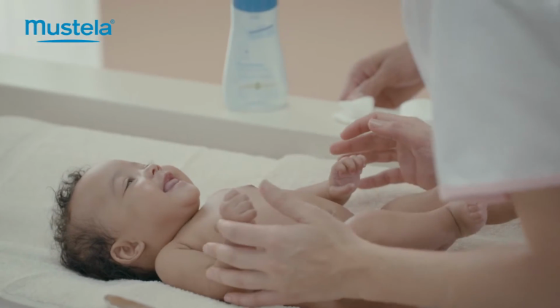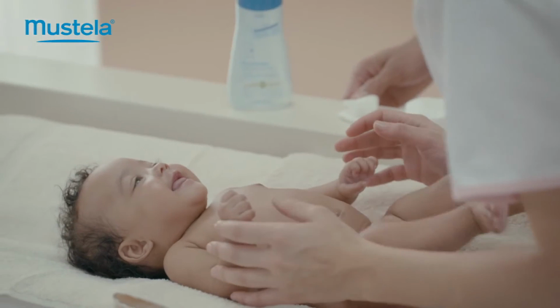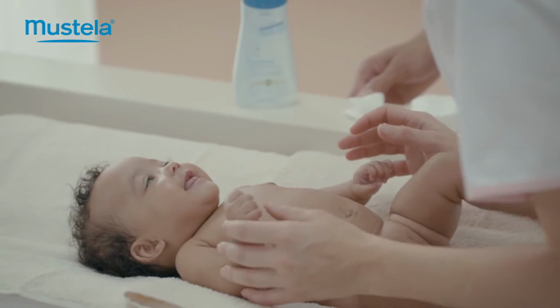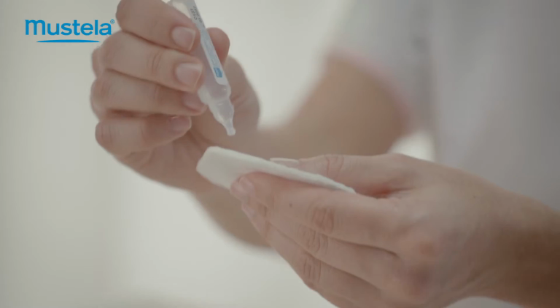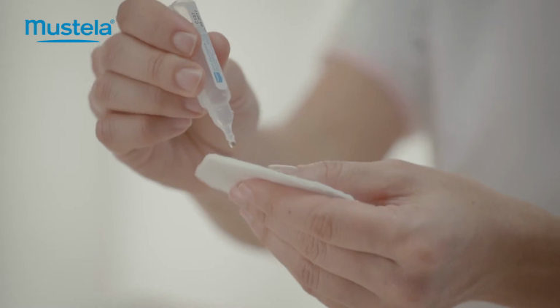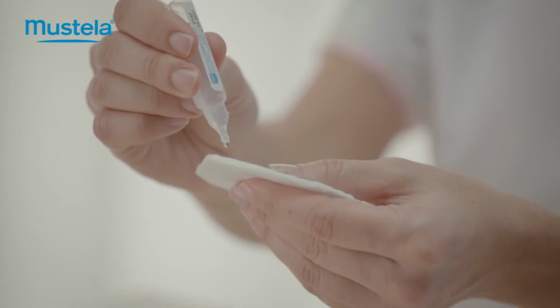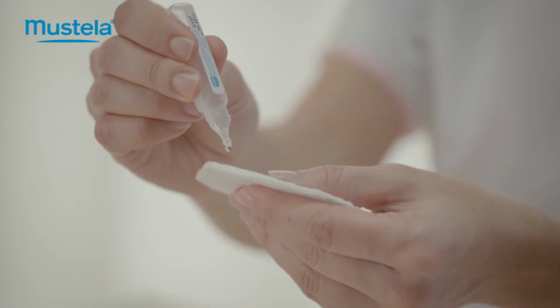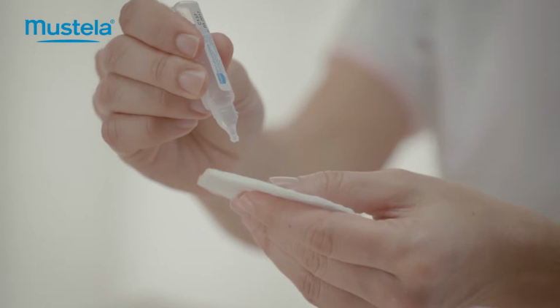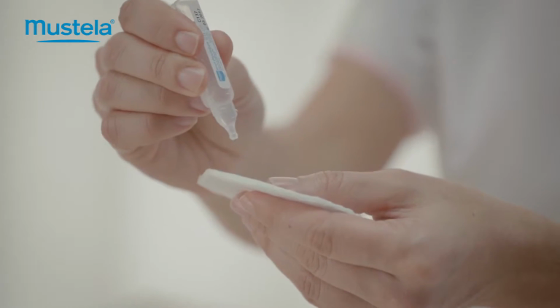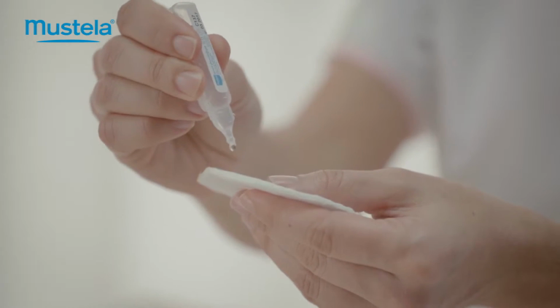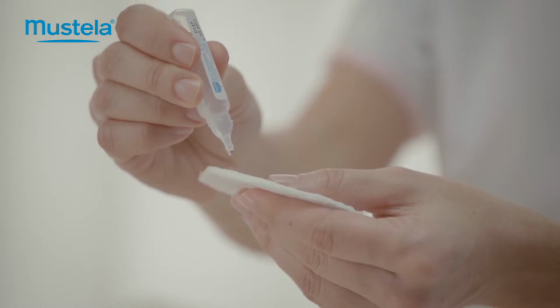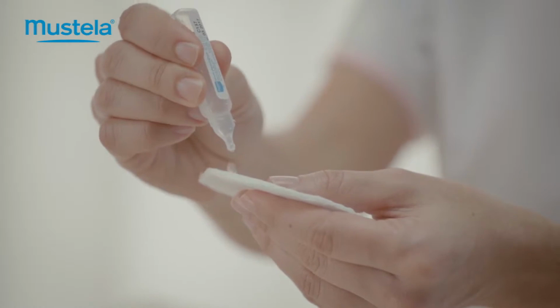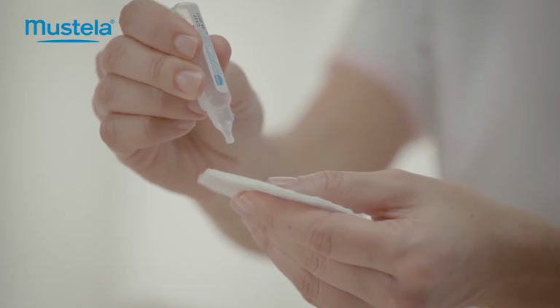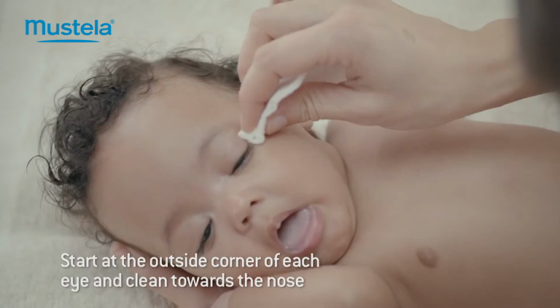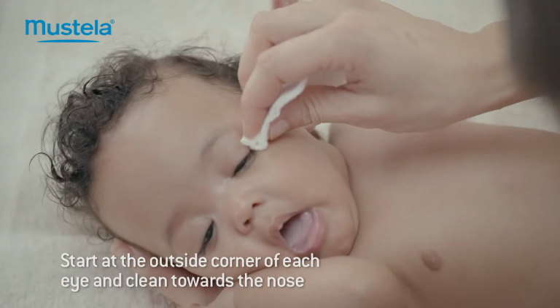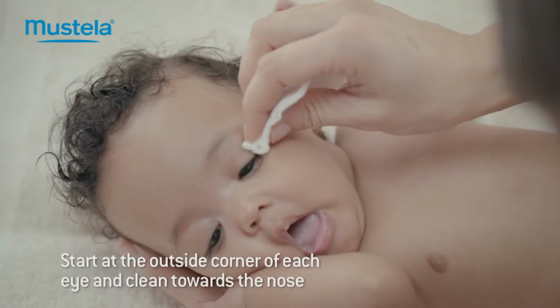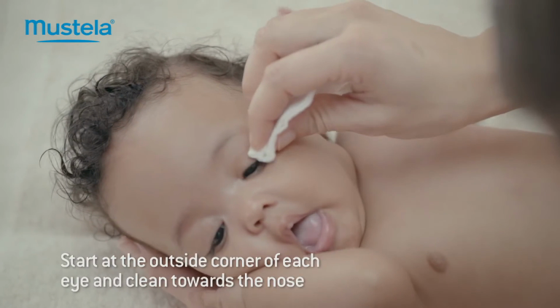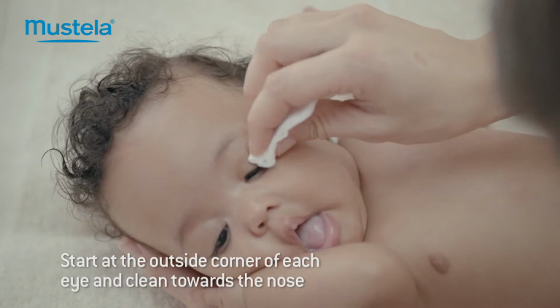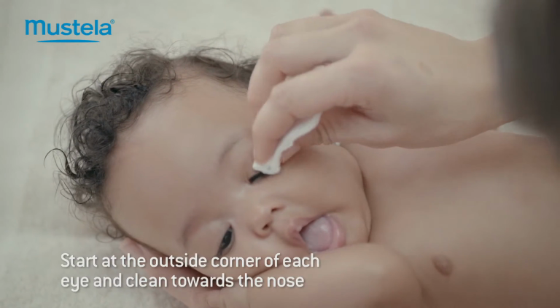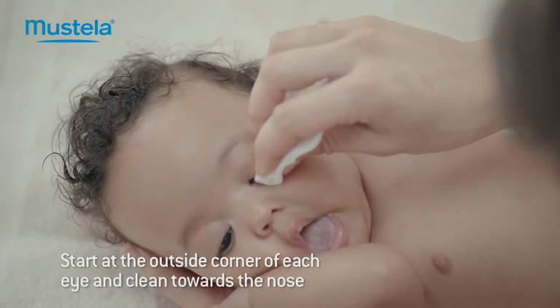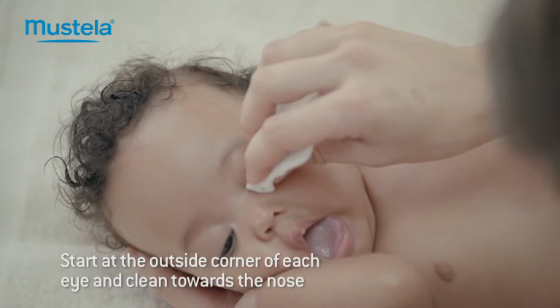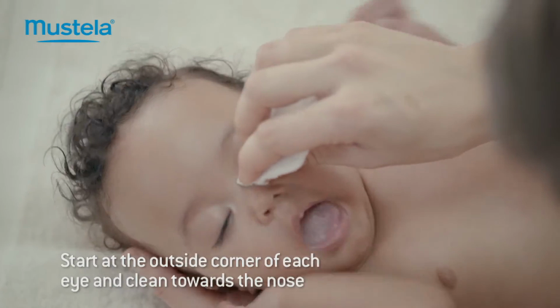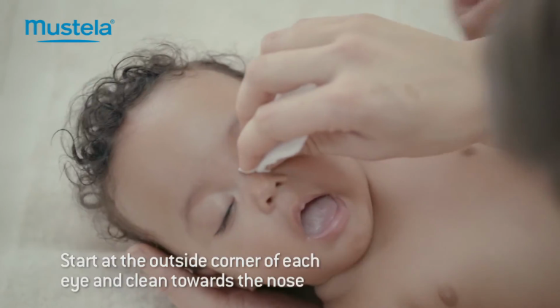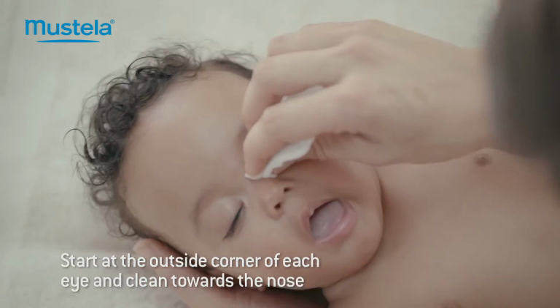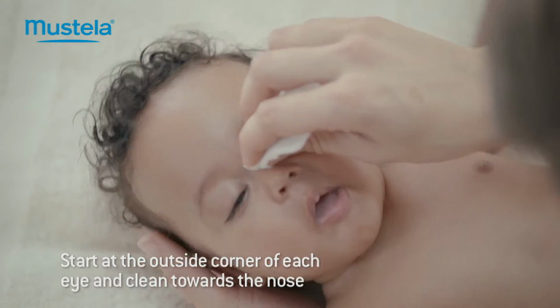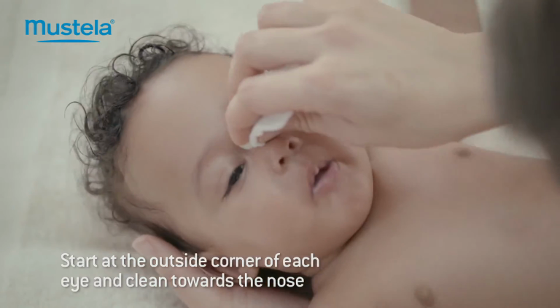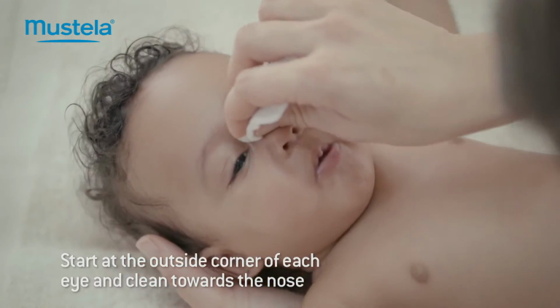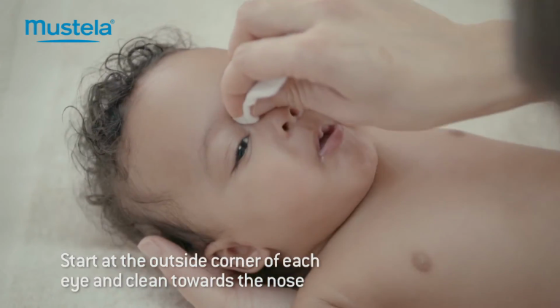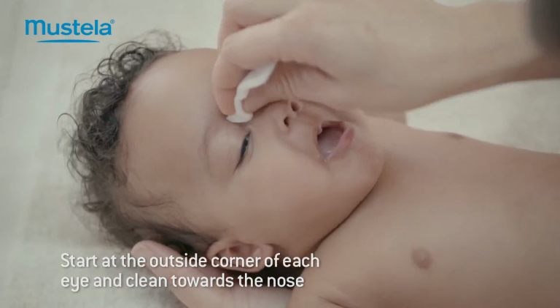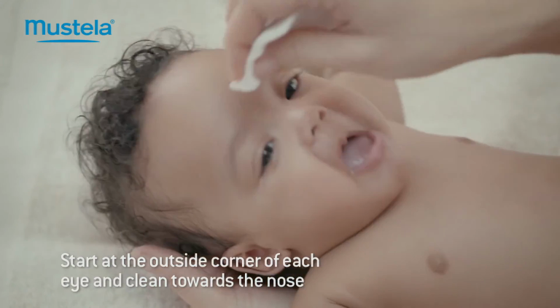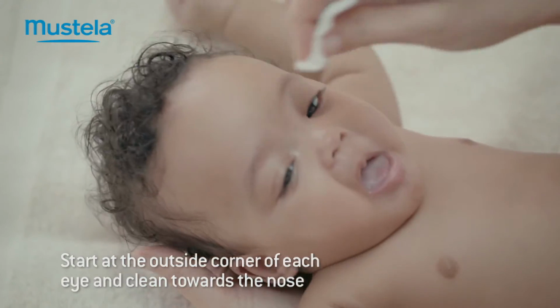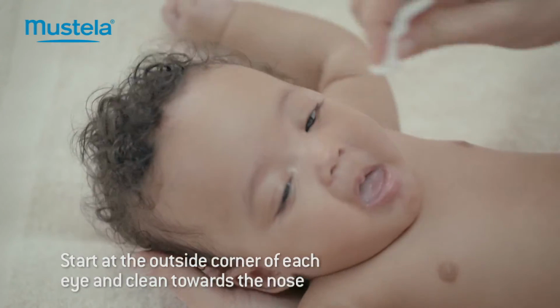Using a cotton pad moistened with saline solution, start at the outside corner of each eye and clean towards the nose.